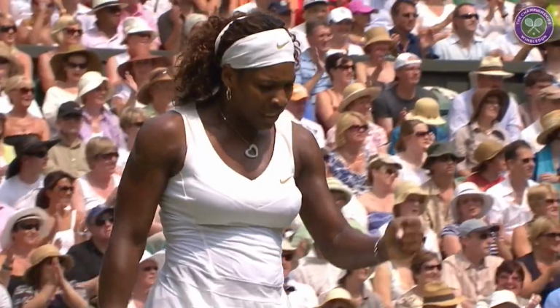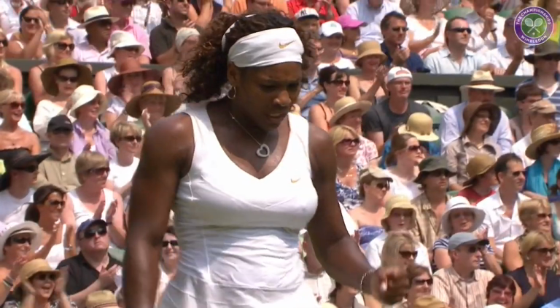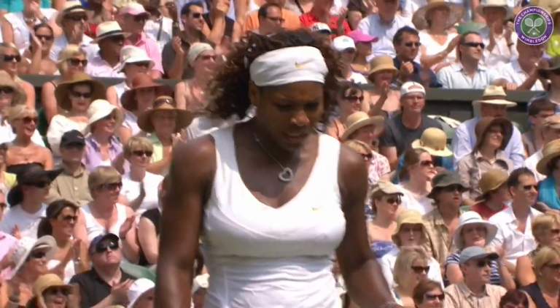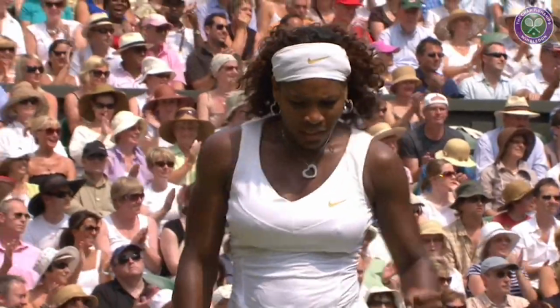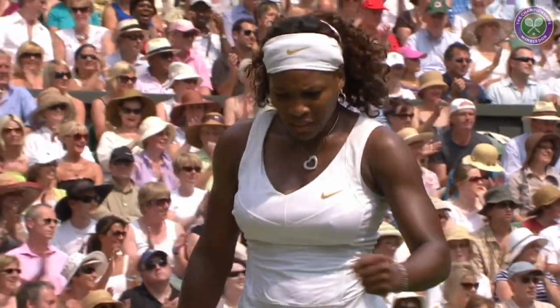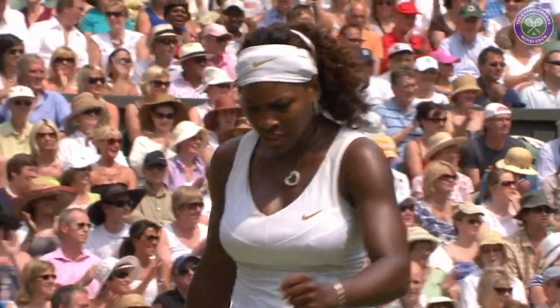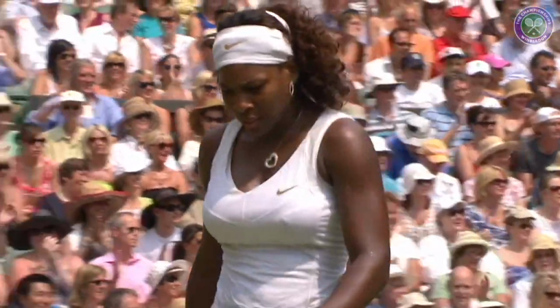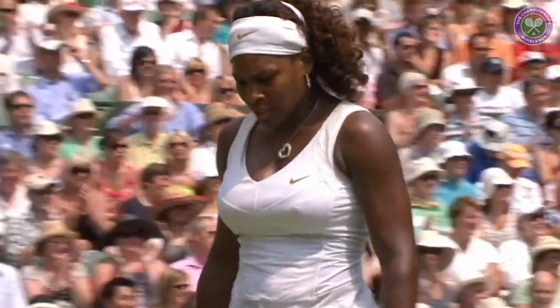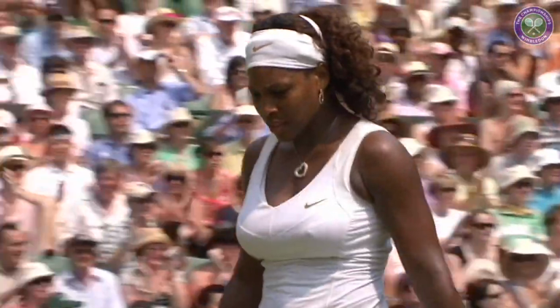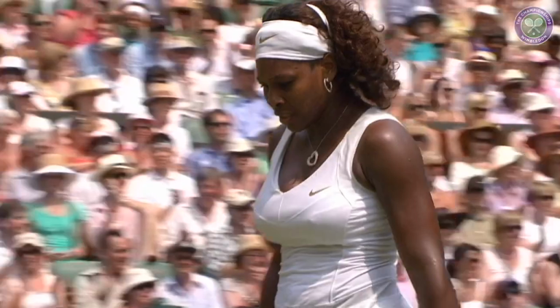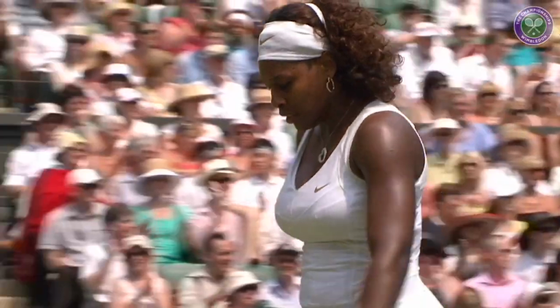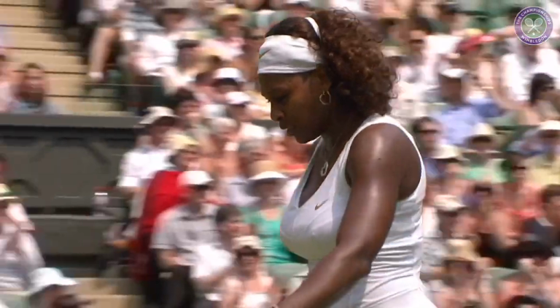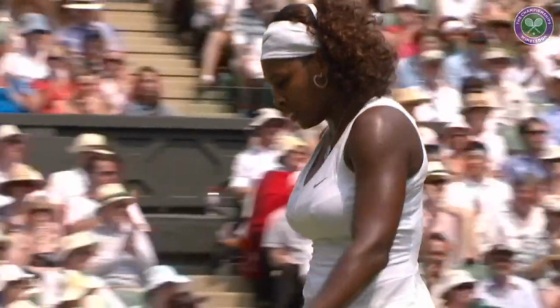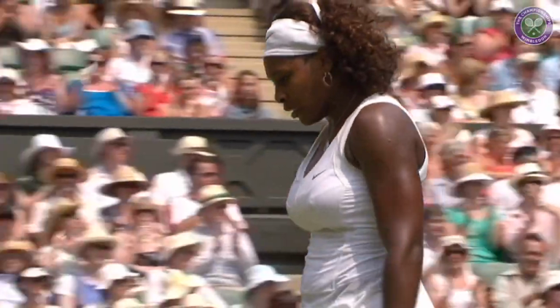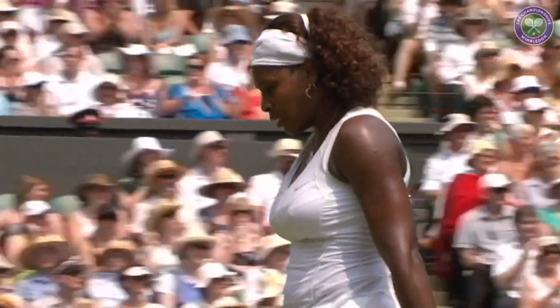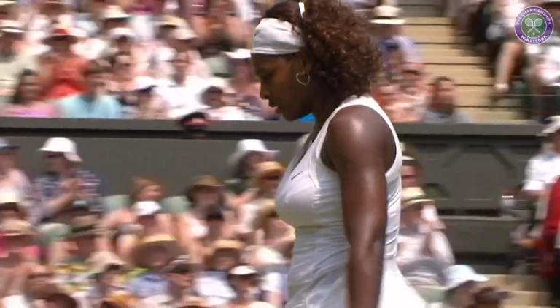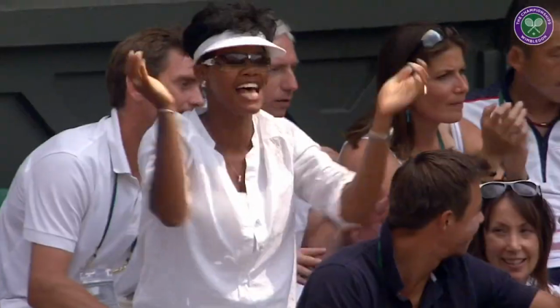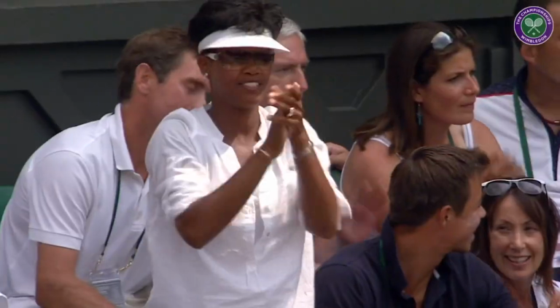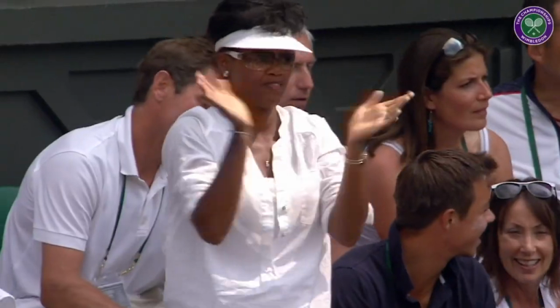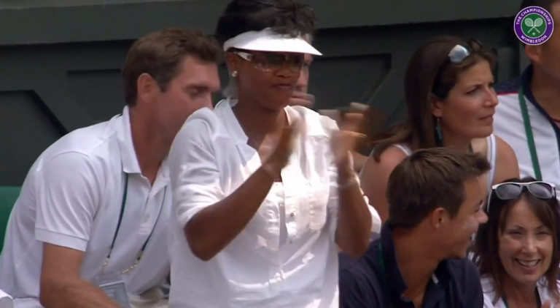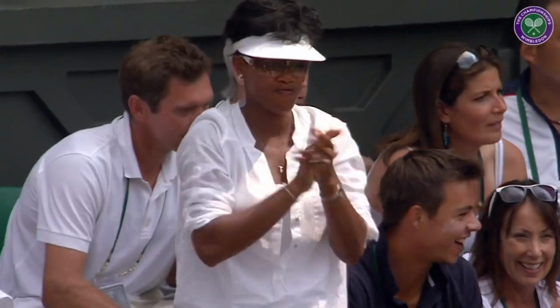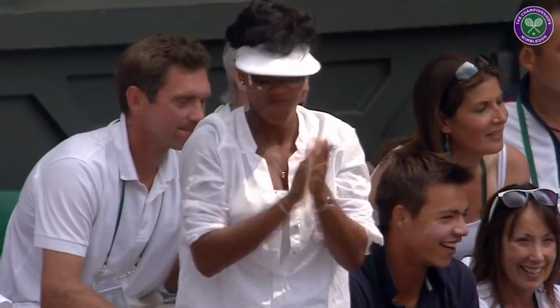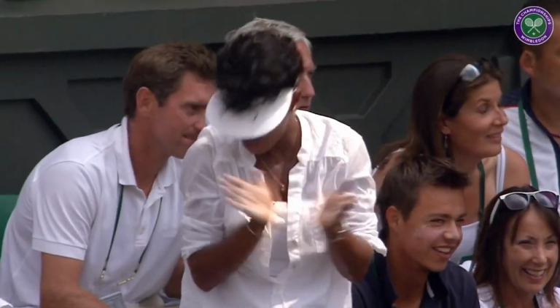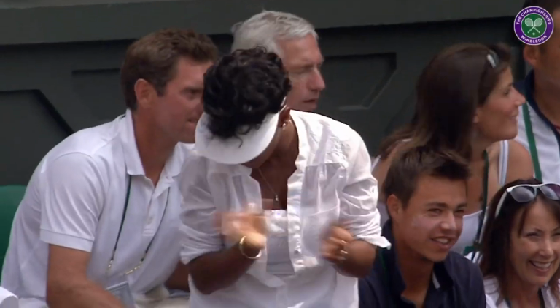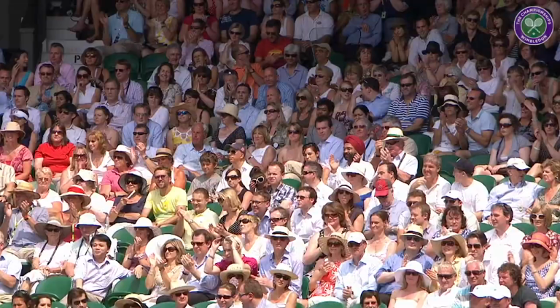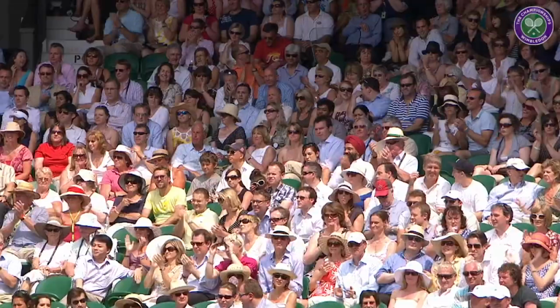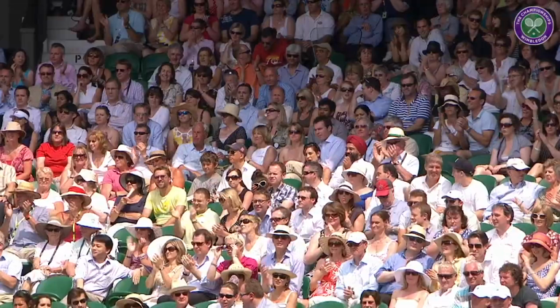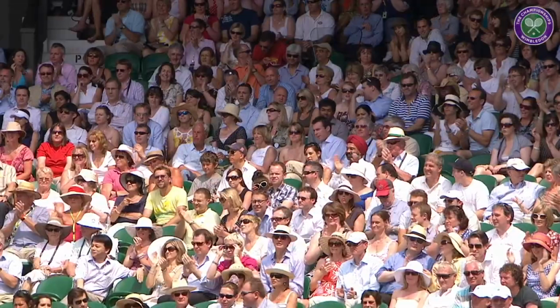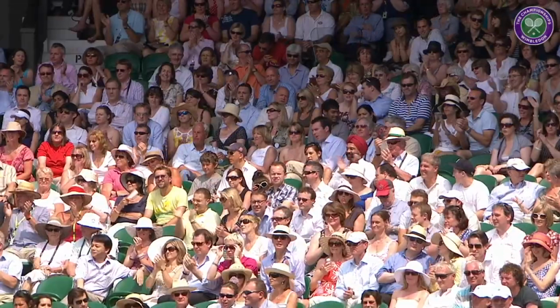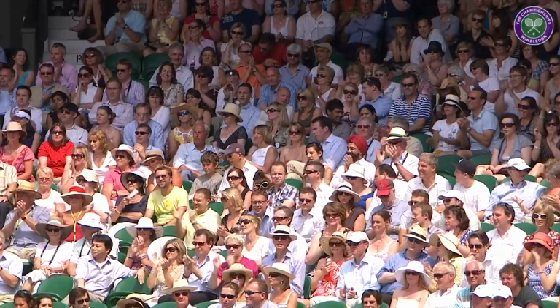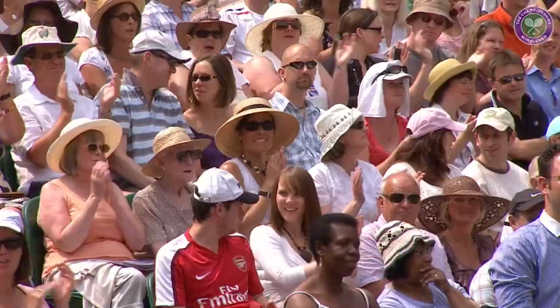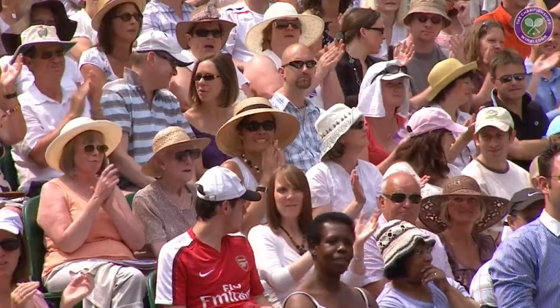A sensational rally from both women. And Serena finishing it off at the net.